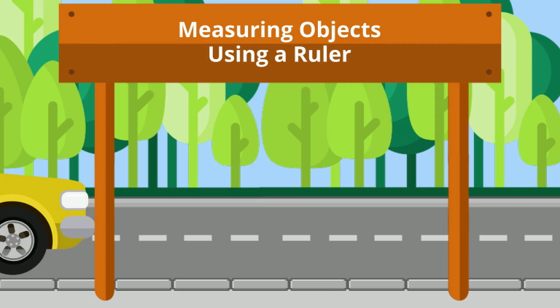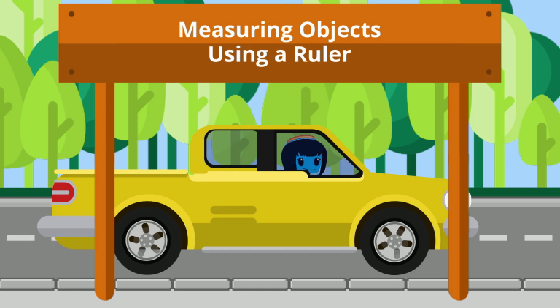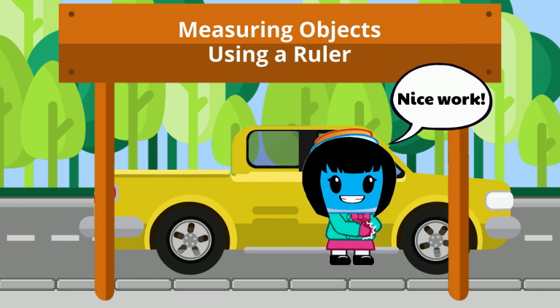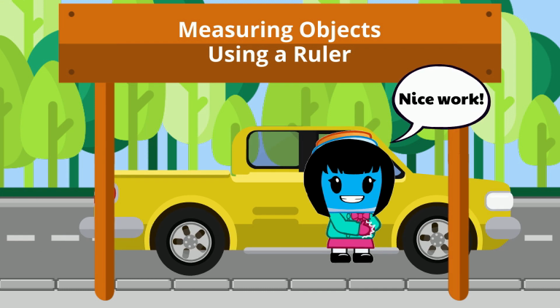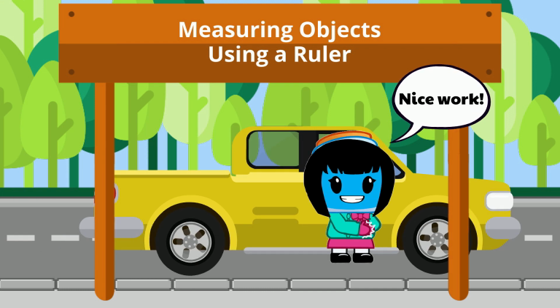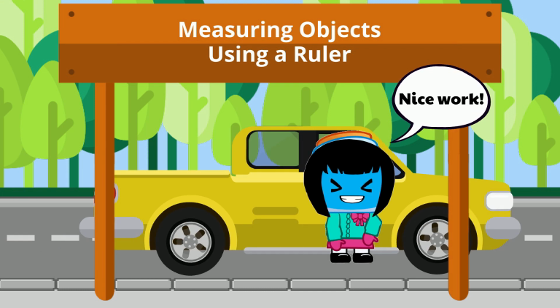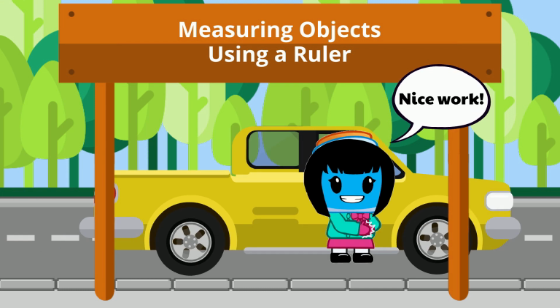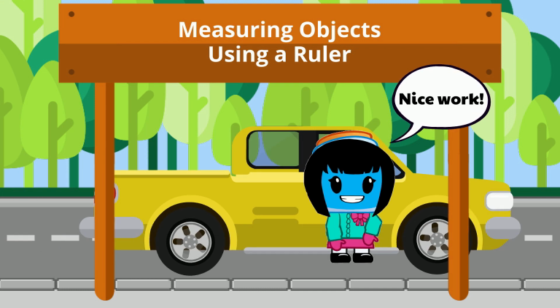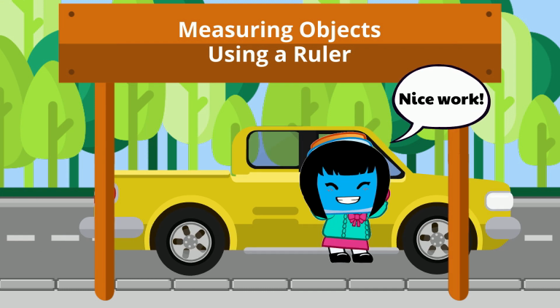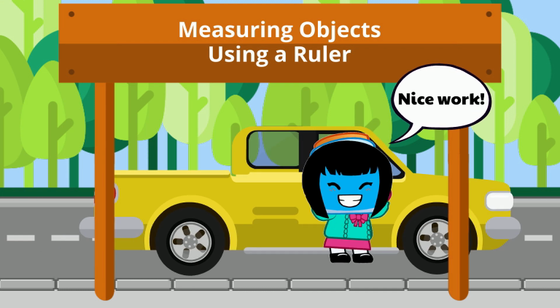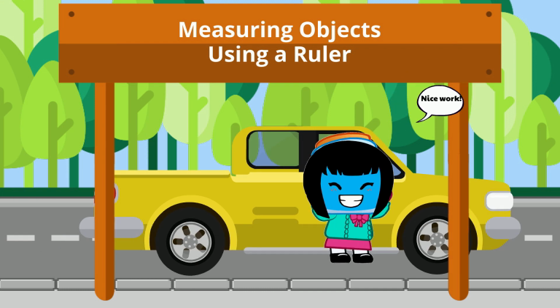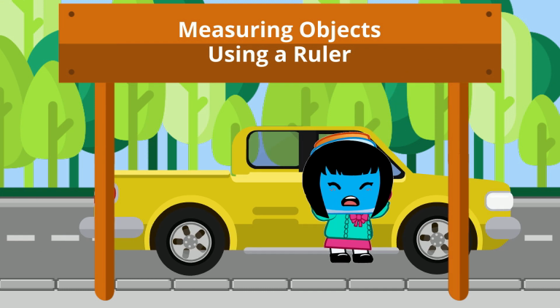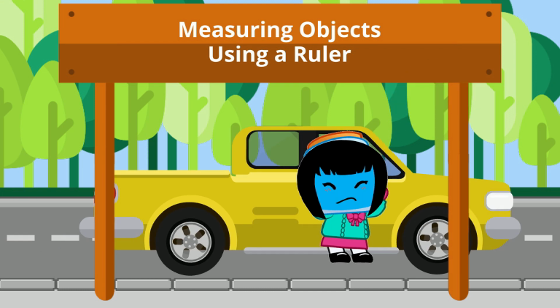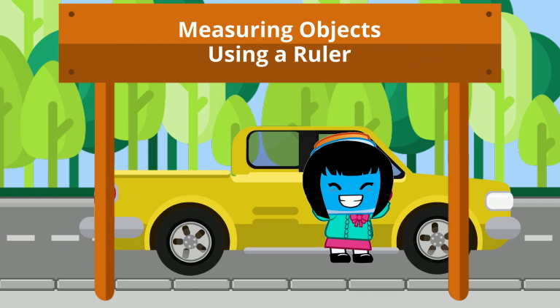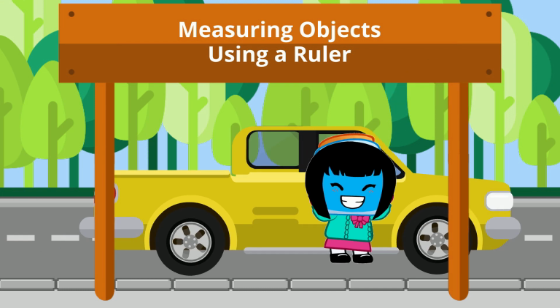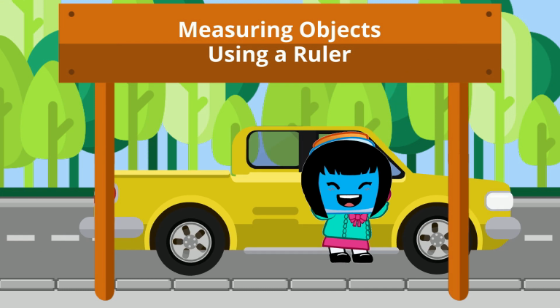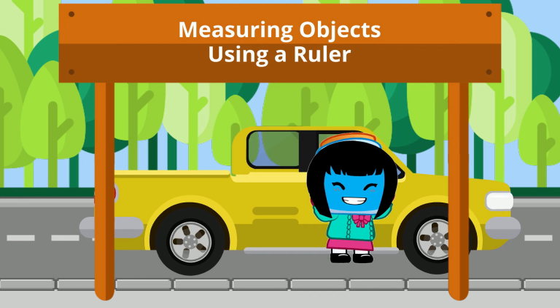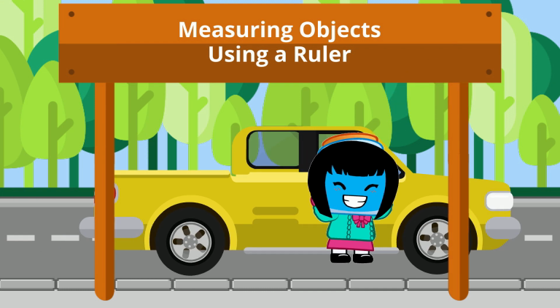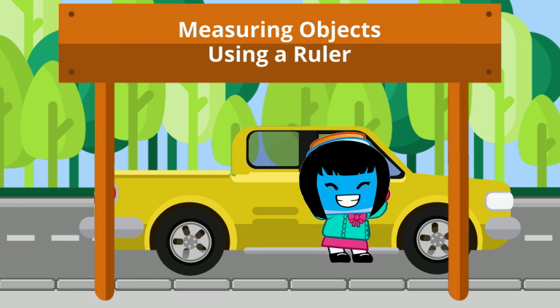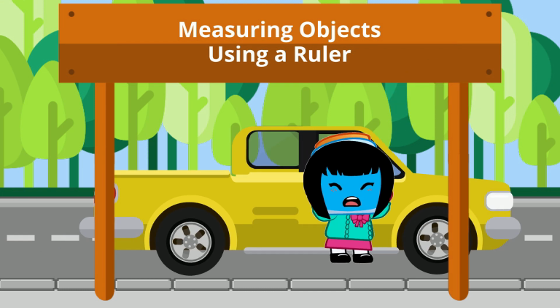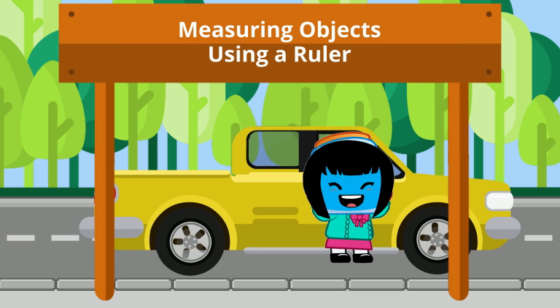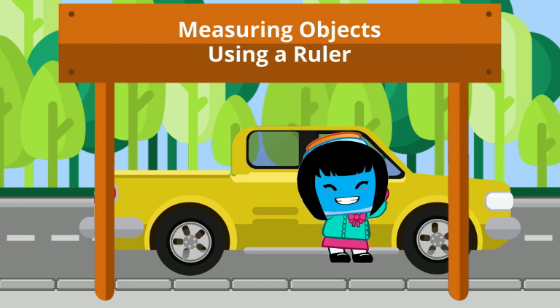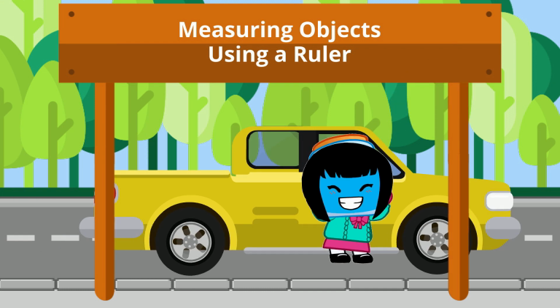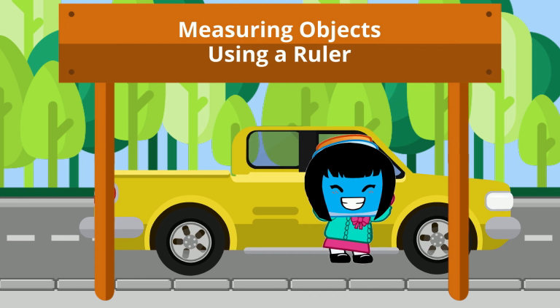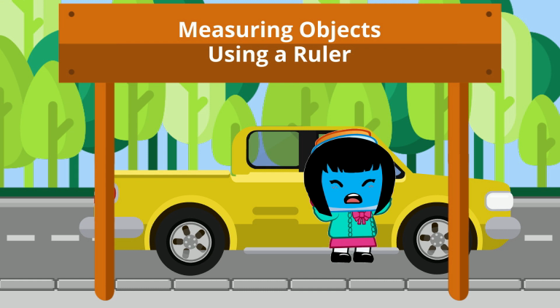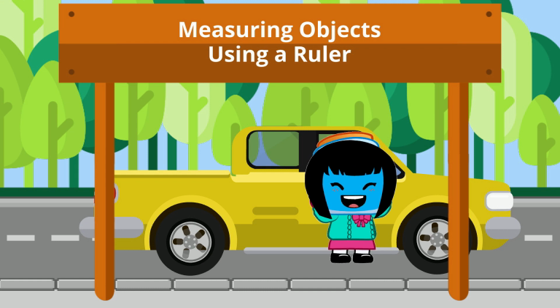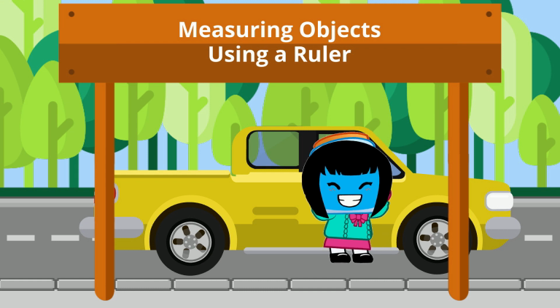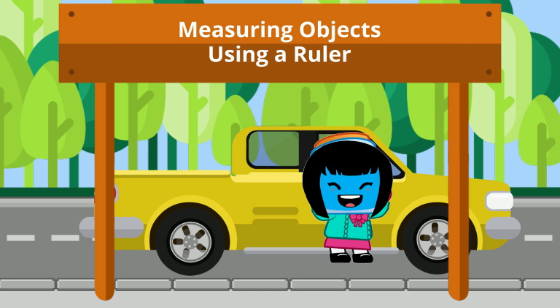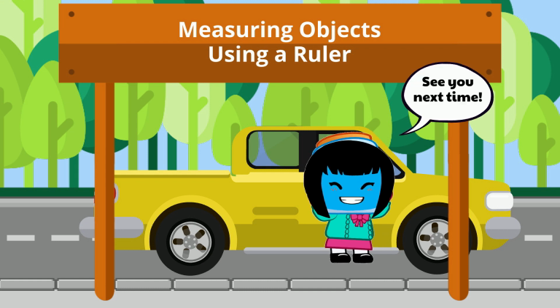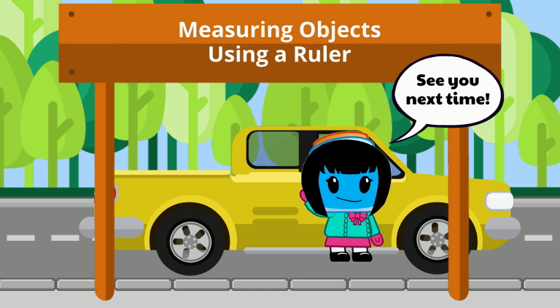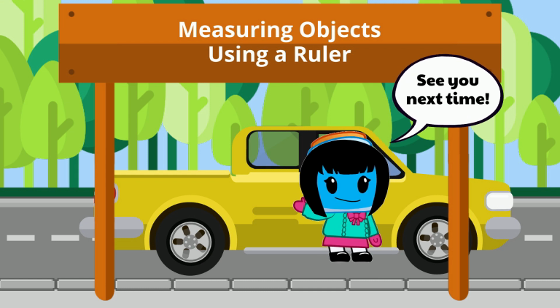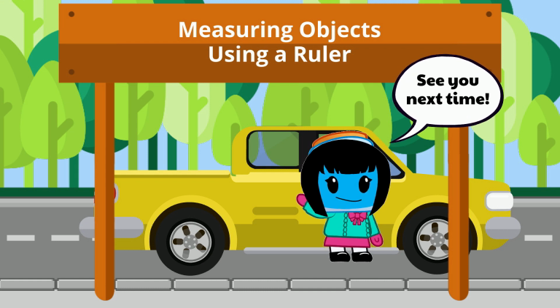Nice work! I hope this helped you practice measuring objects with a ruler using inches and centimeters. See you next time!